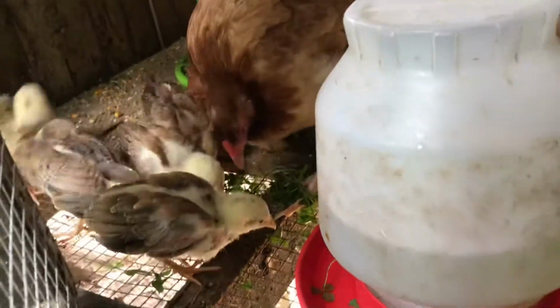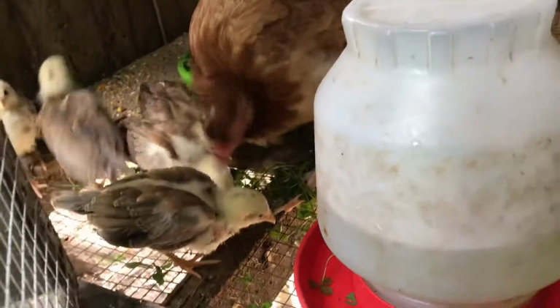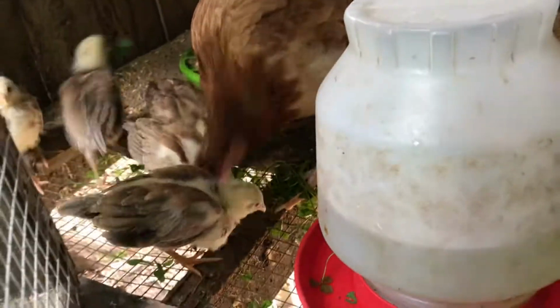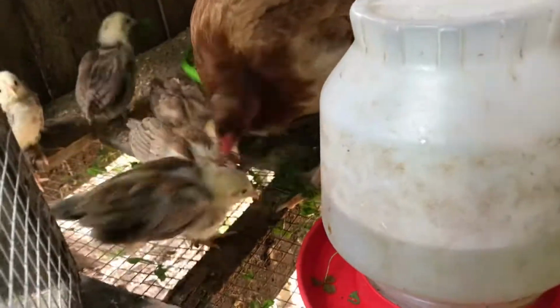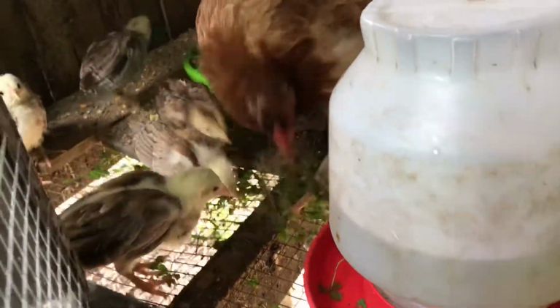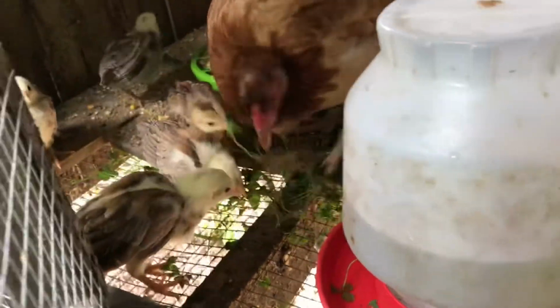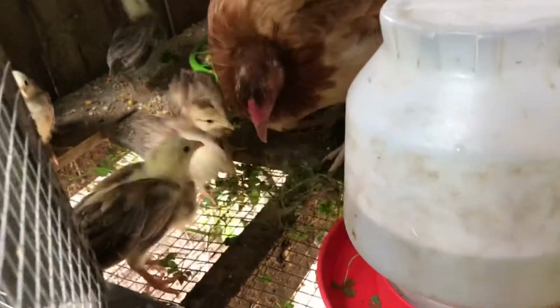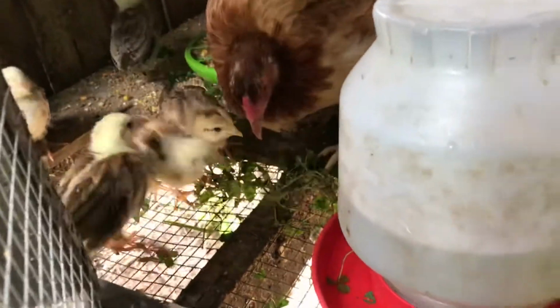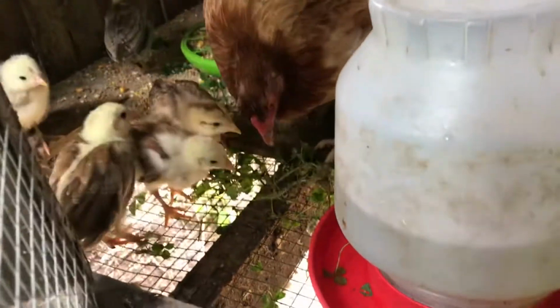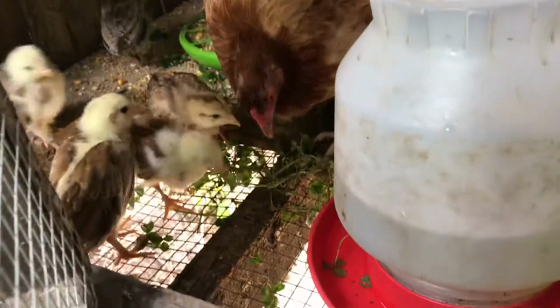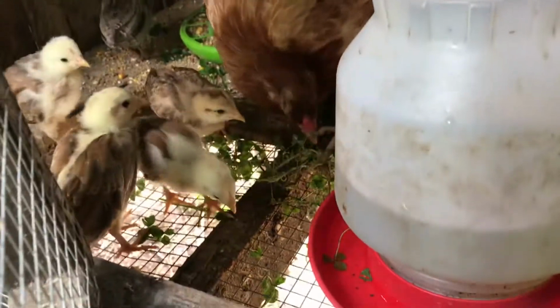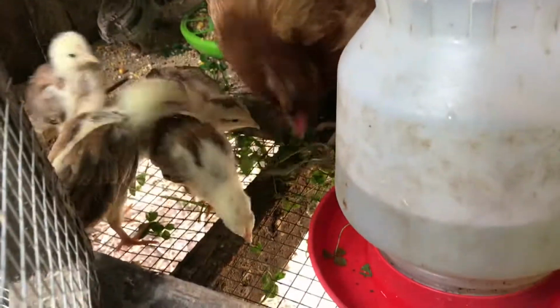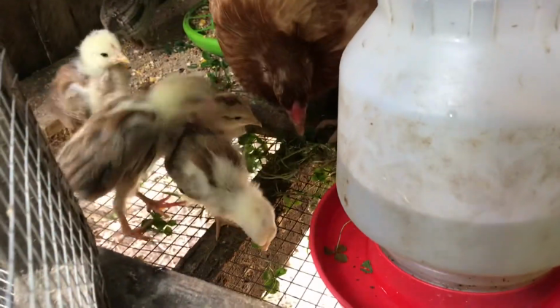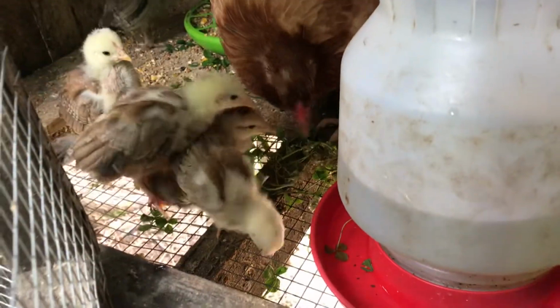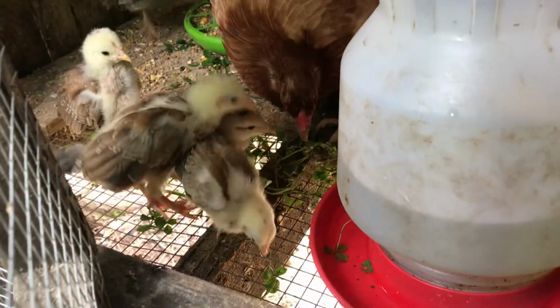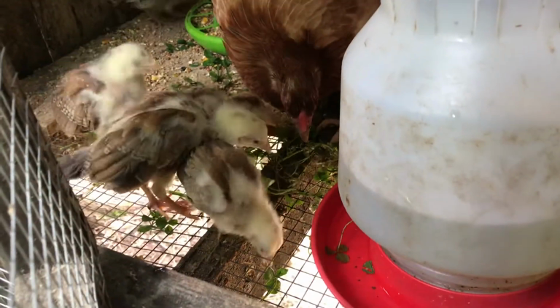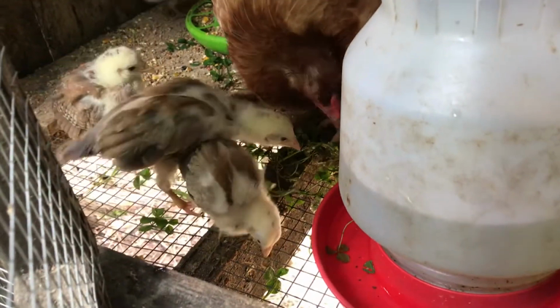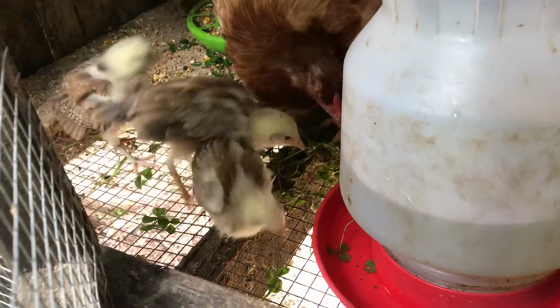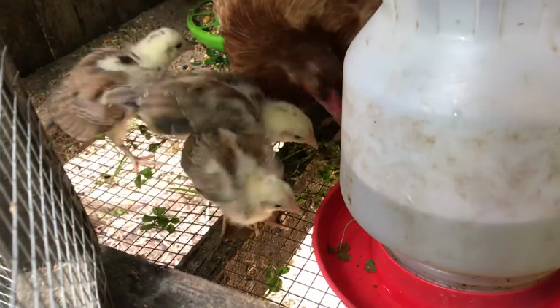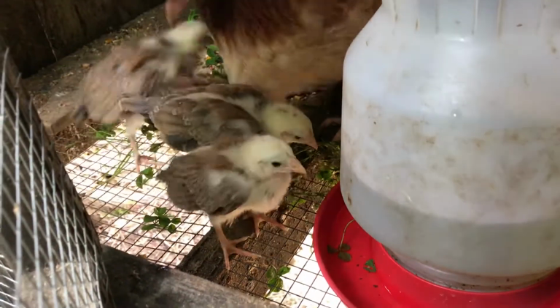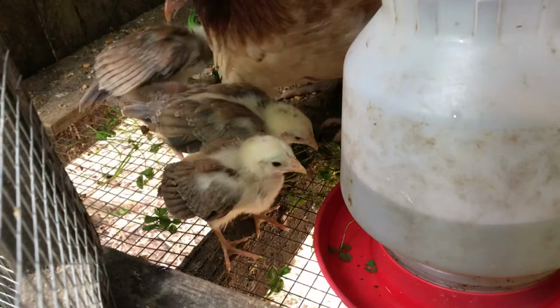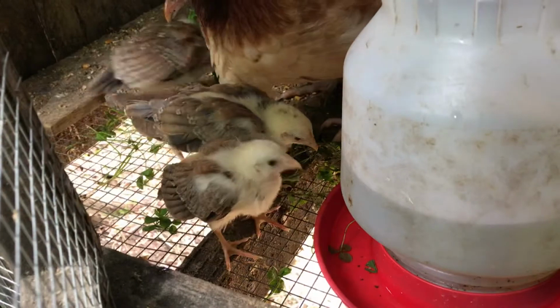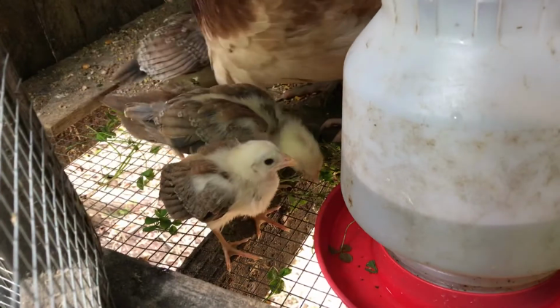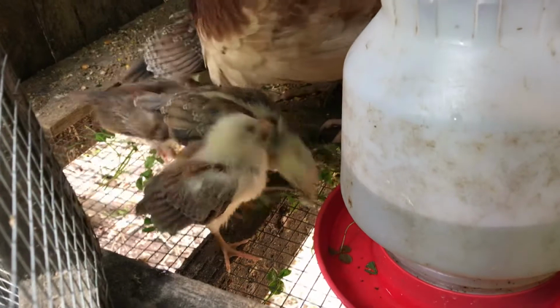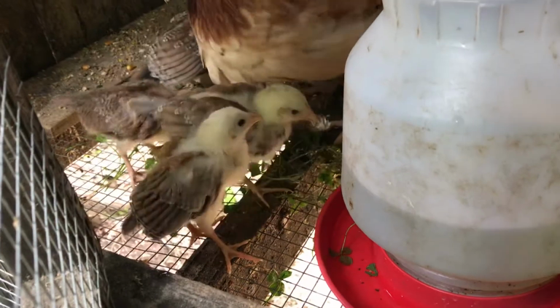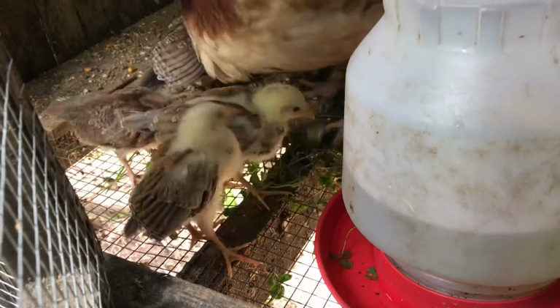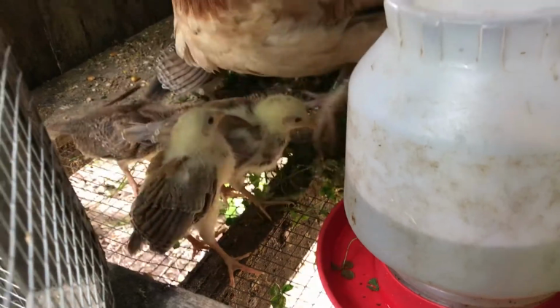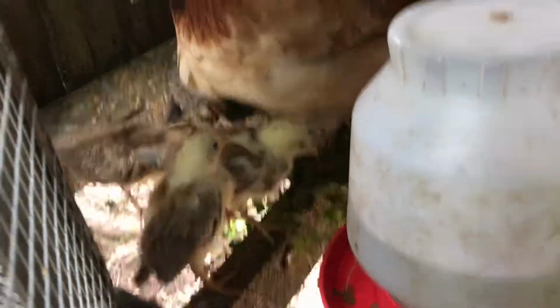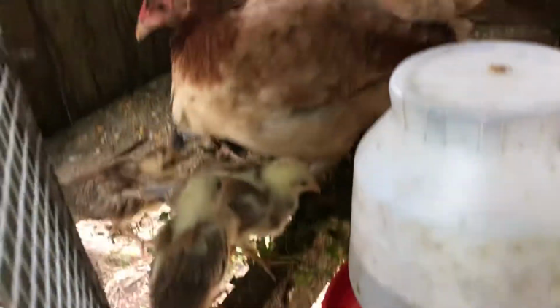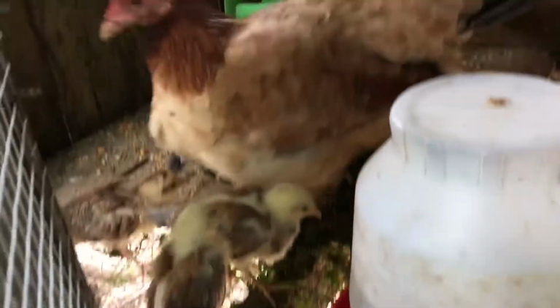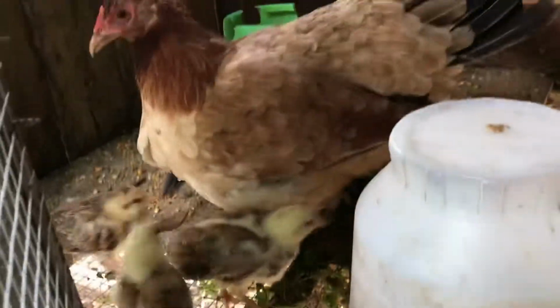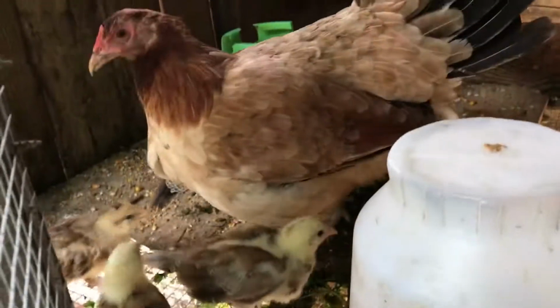So far I only see one male, so I could be wrong — I don't know, but I doubt it.